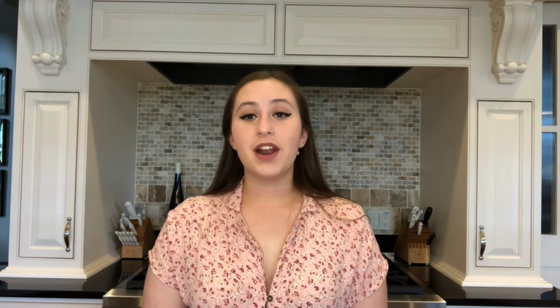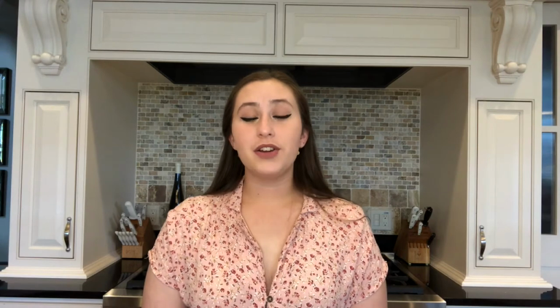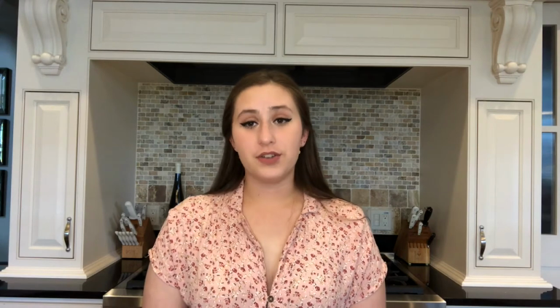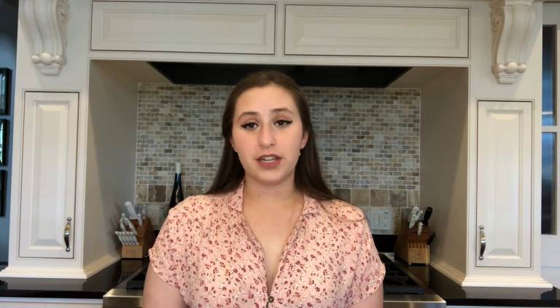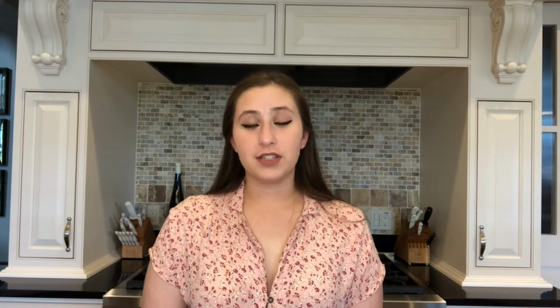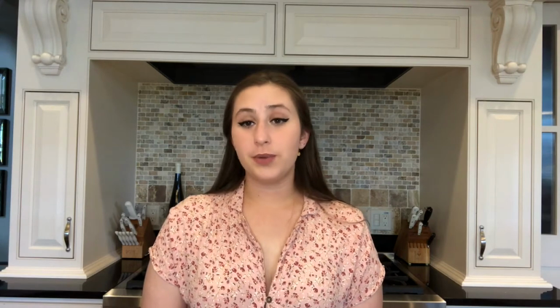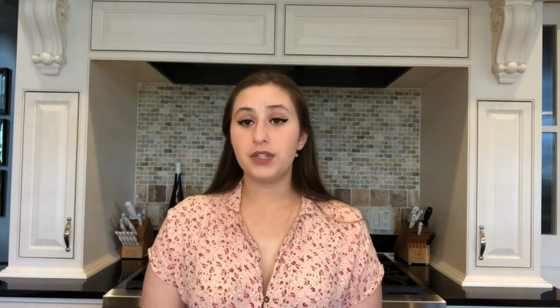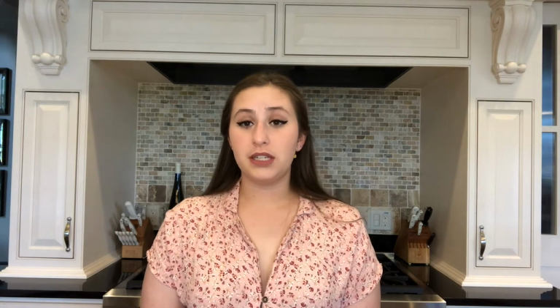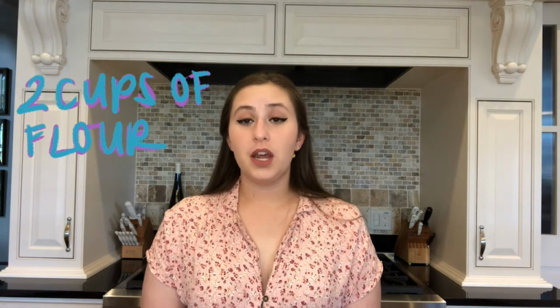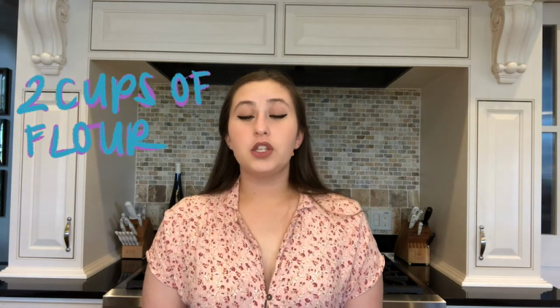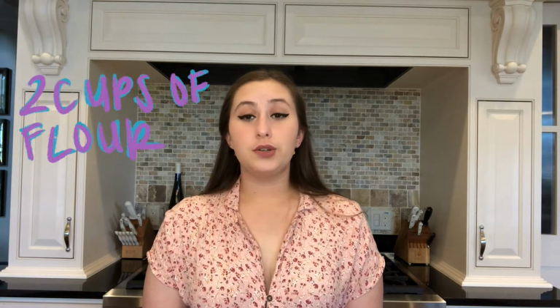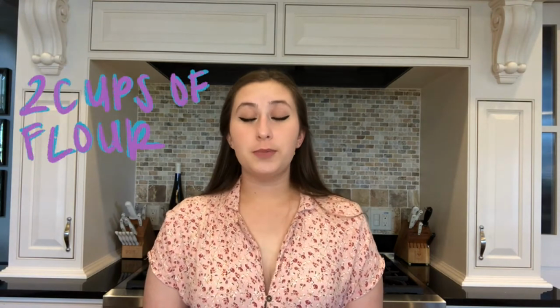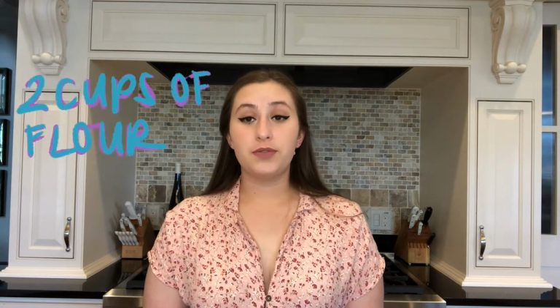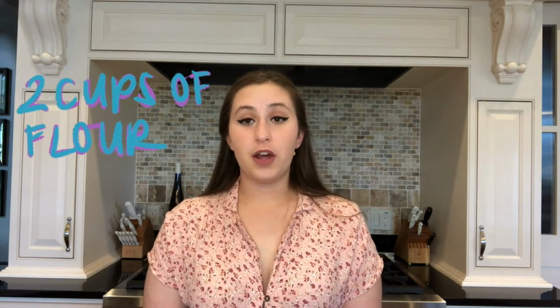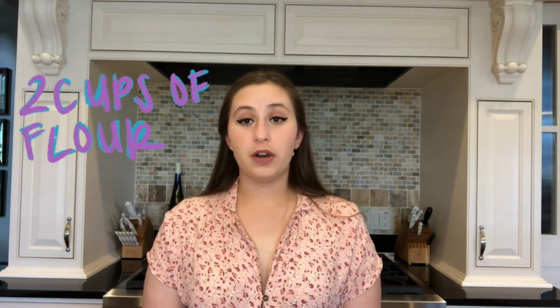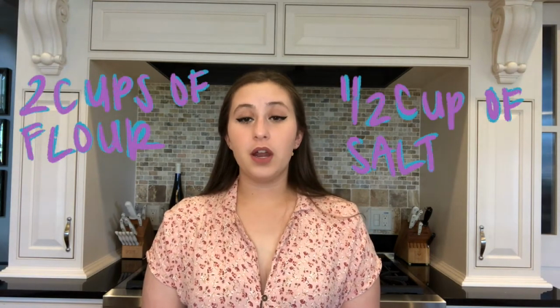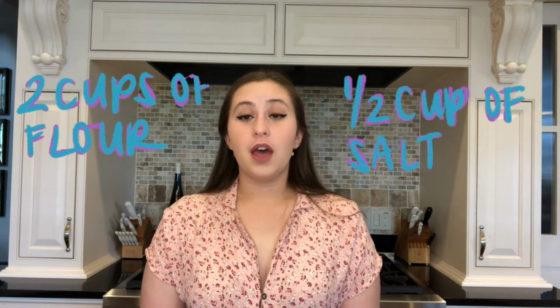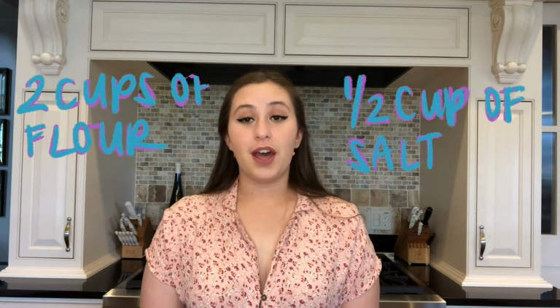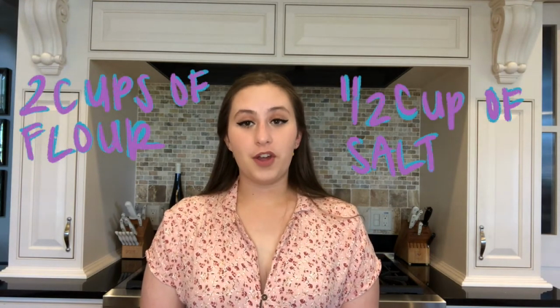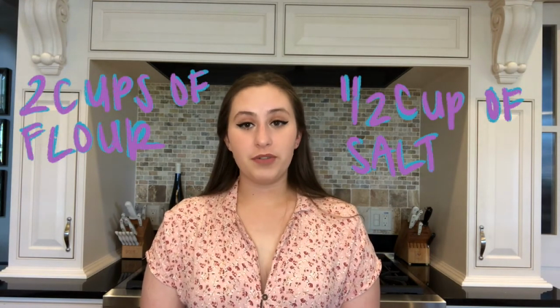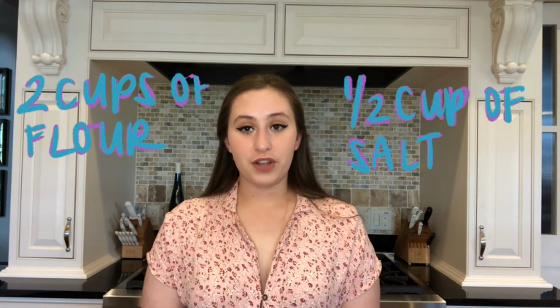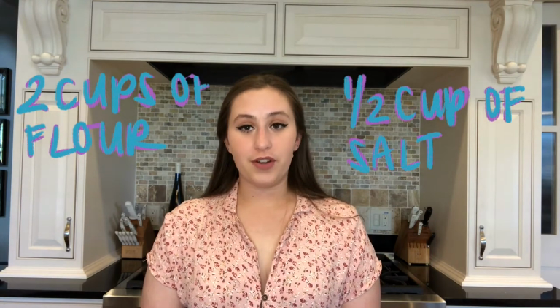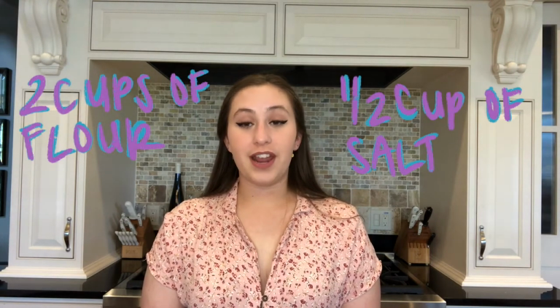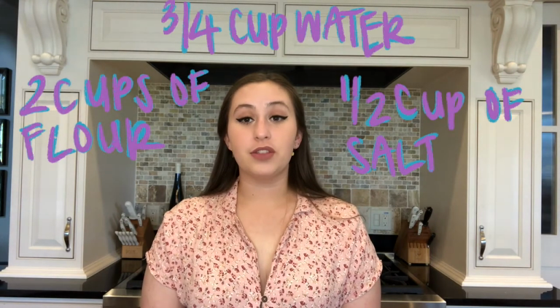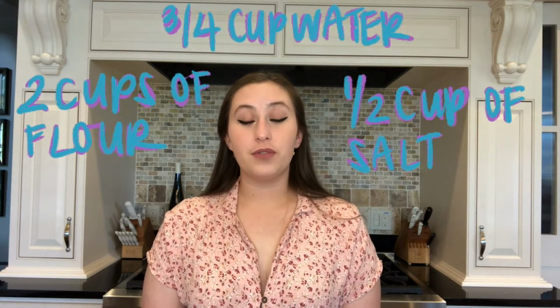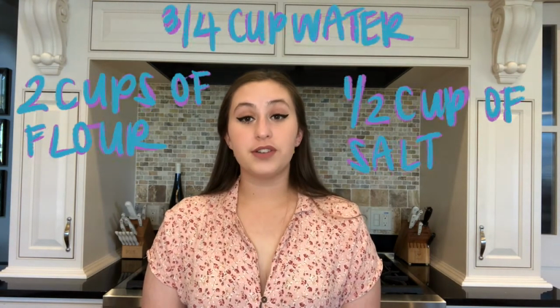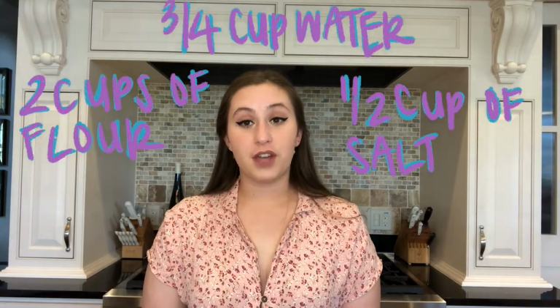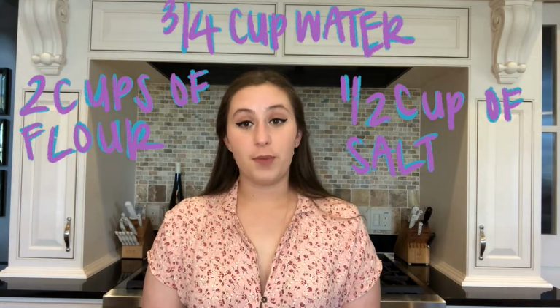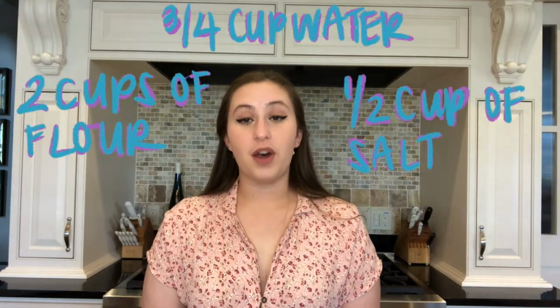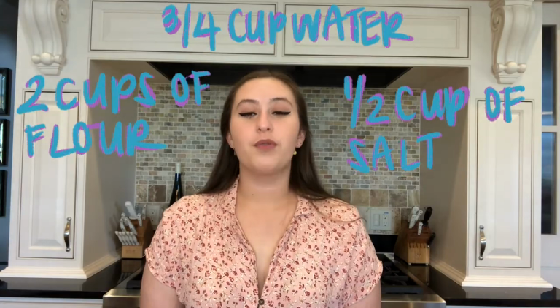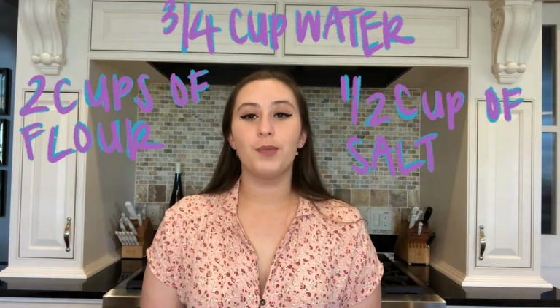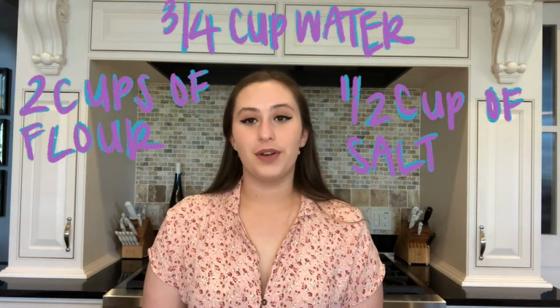Let's get started. Set out your ingredients. You will need two cups of flour, a half cup of salt, and three-fourths a cup of warm water.